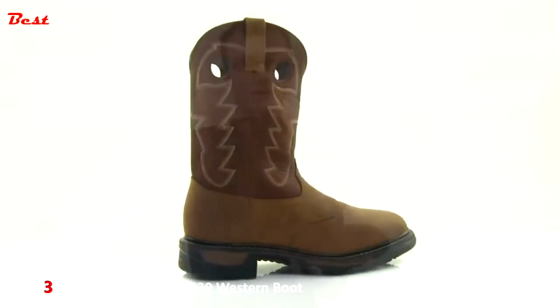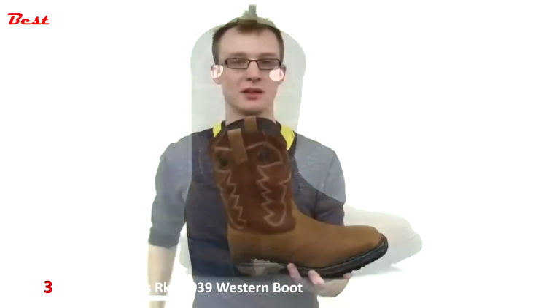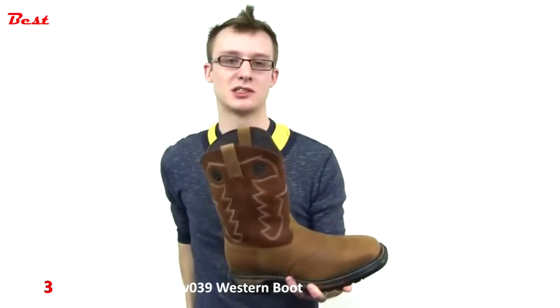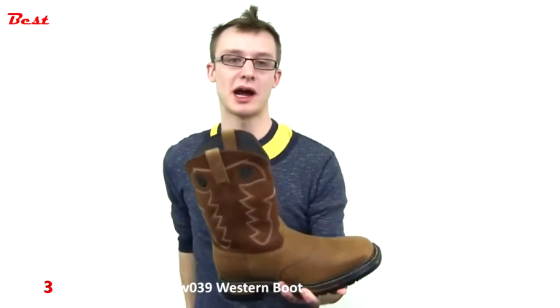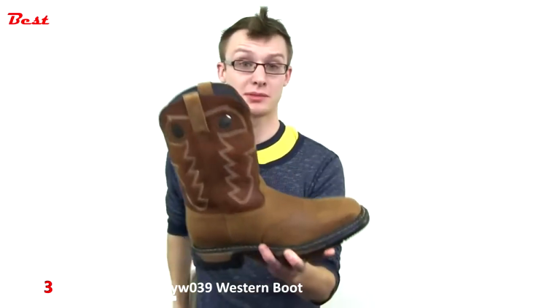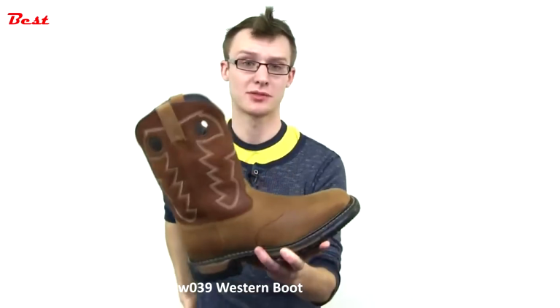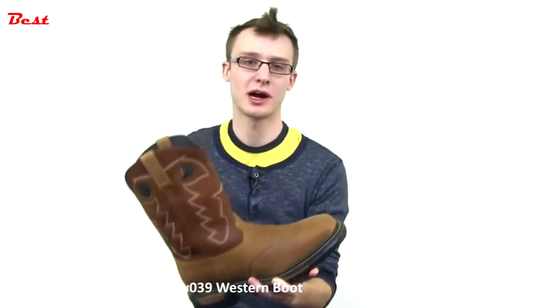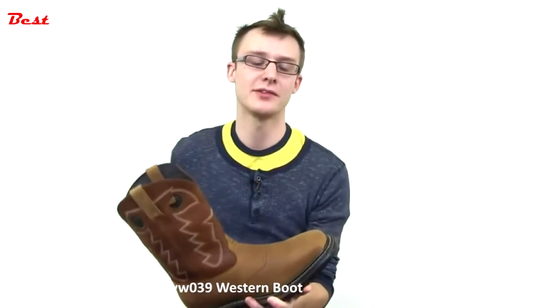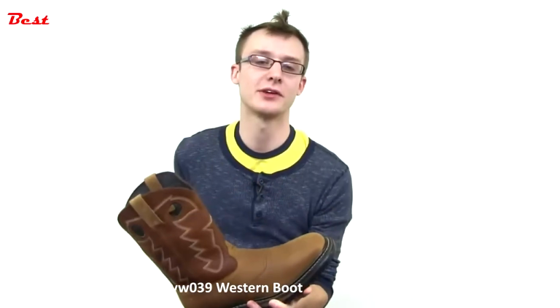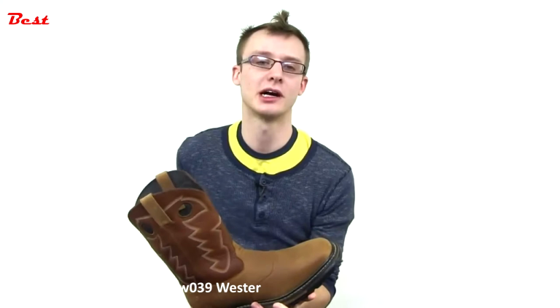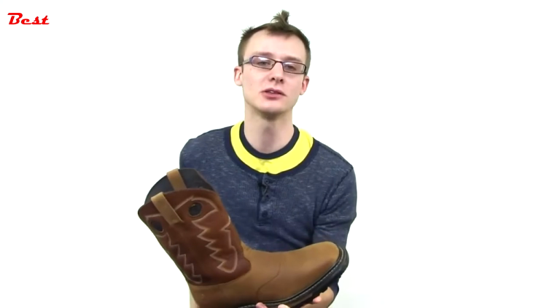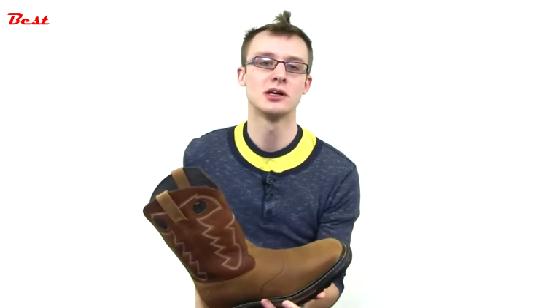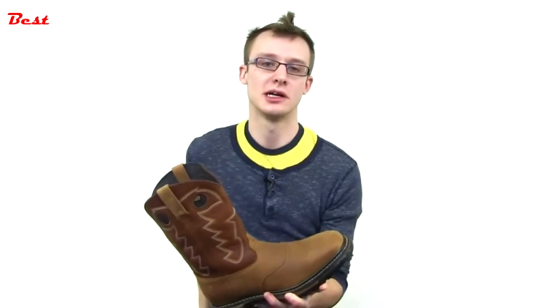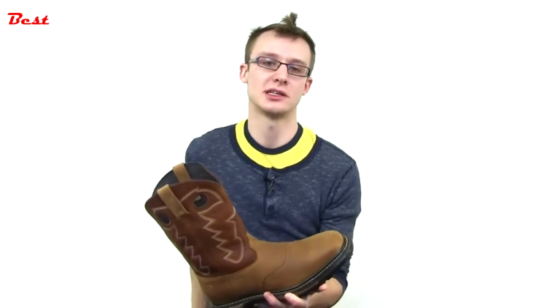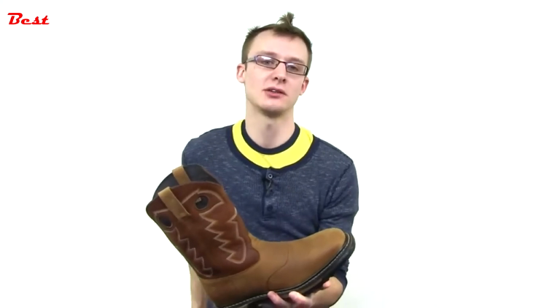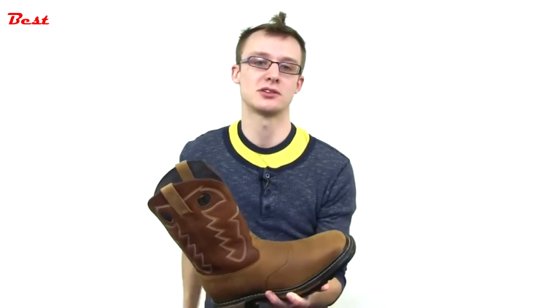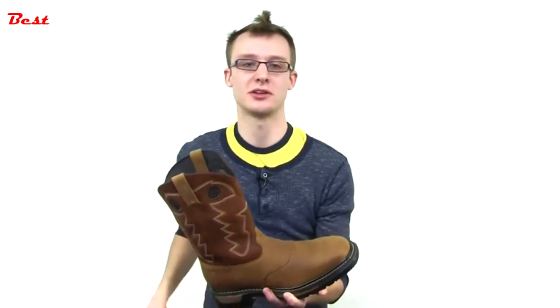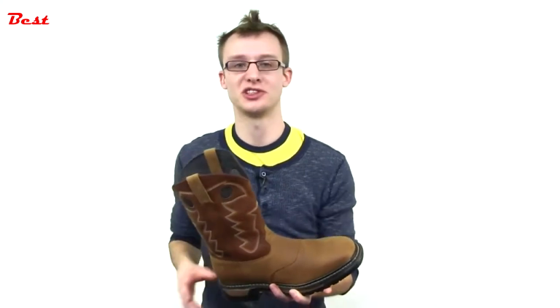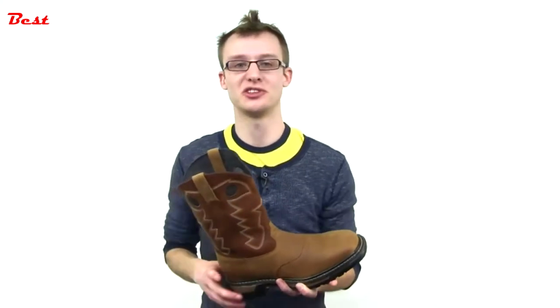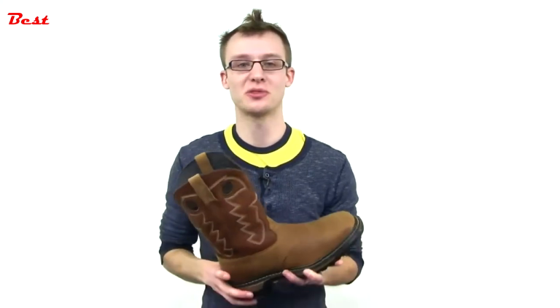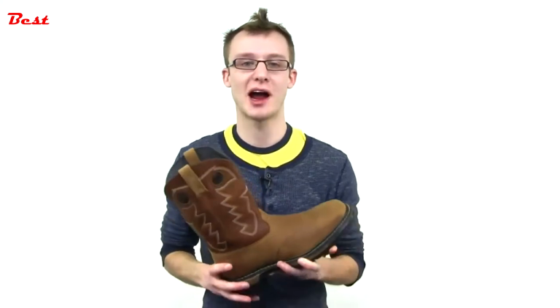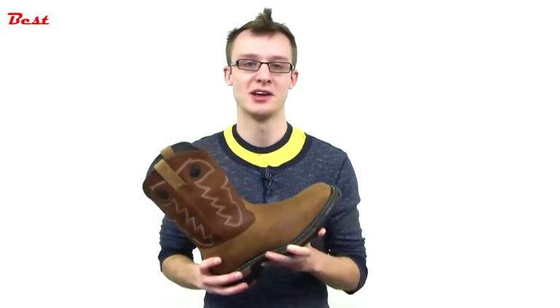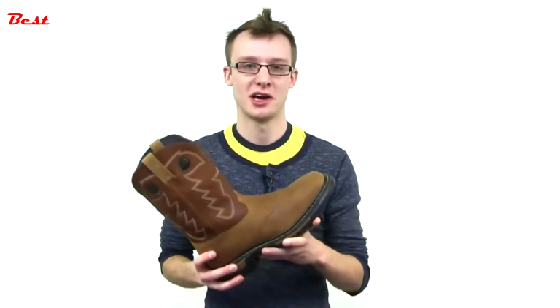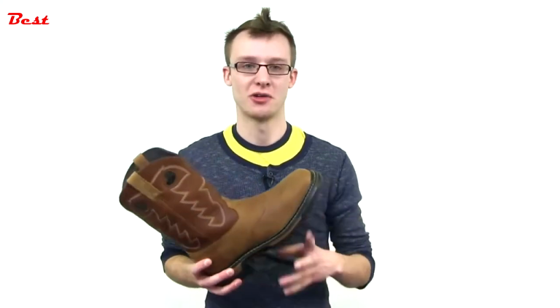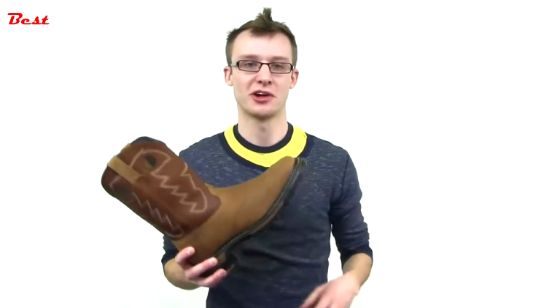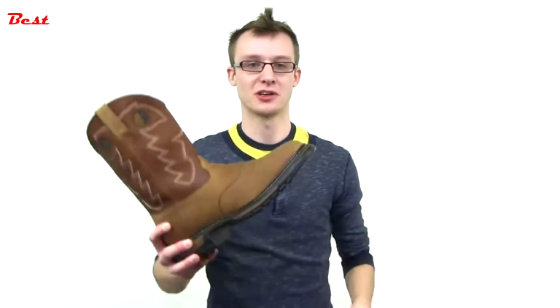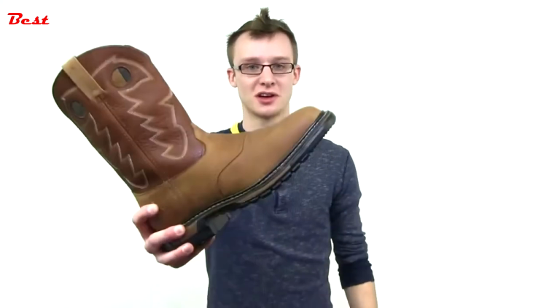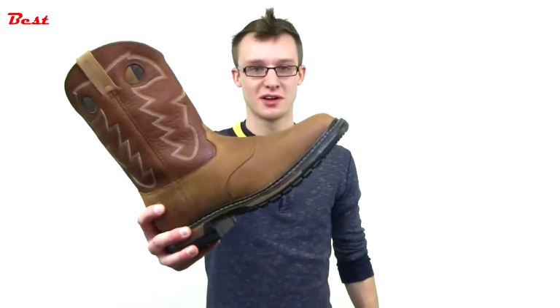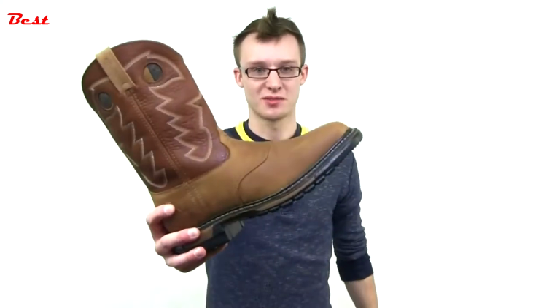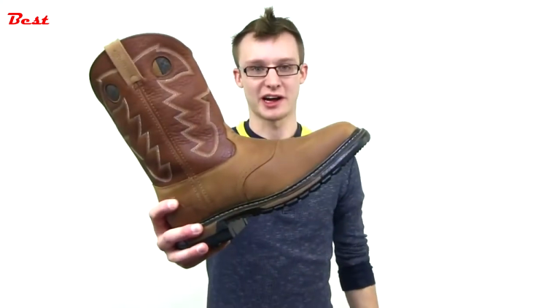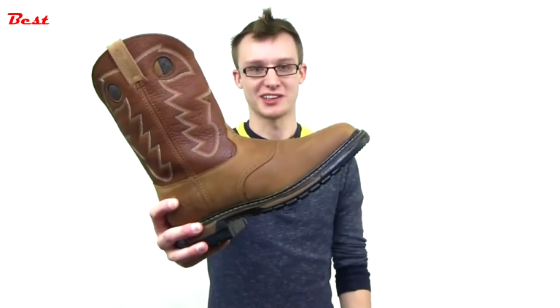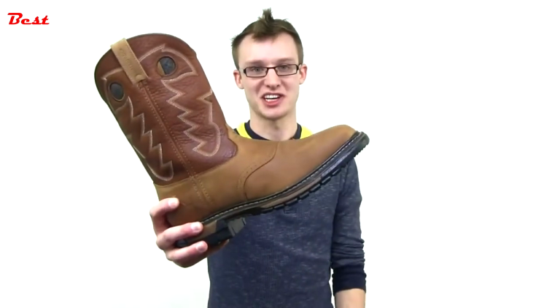This Ride comes in a variety of different colors and styles, so you can choose your Ride and order yours from Rocky today.